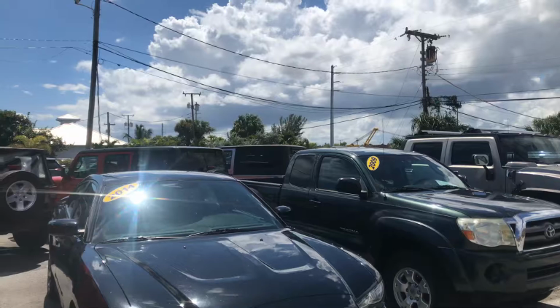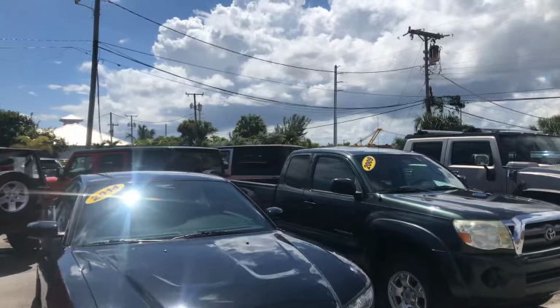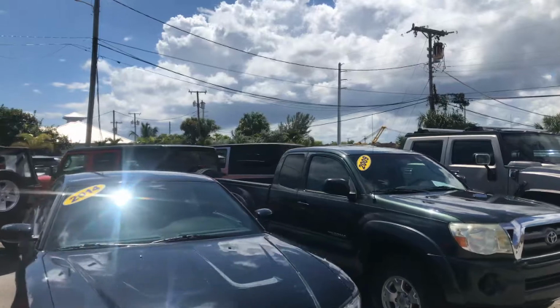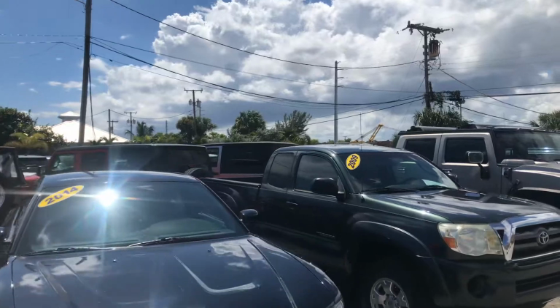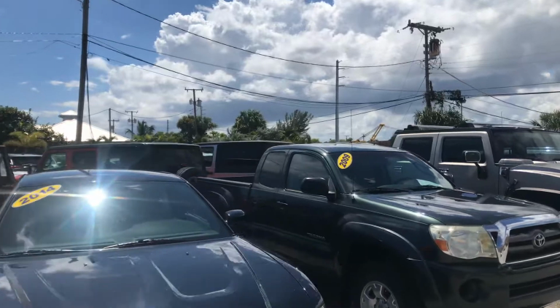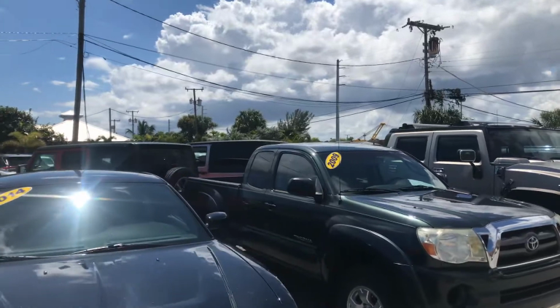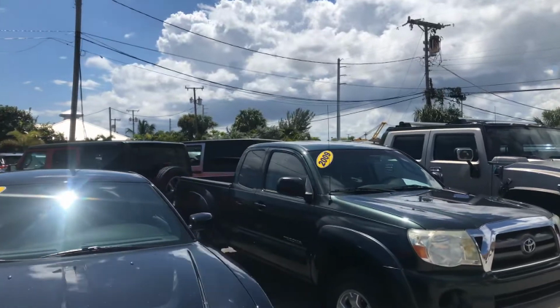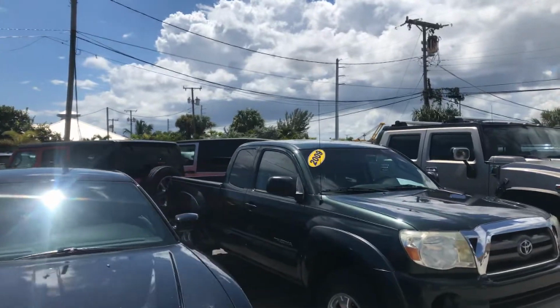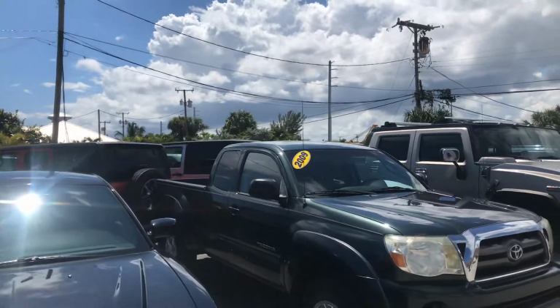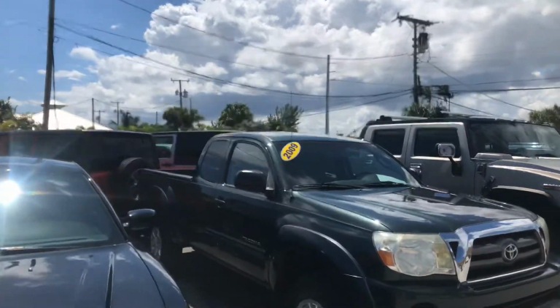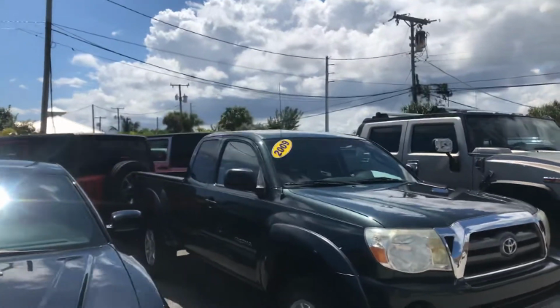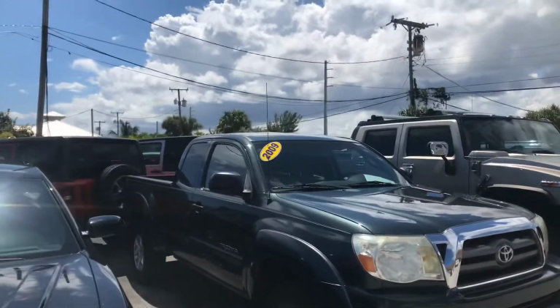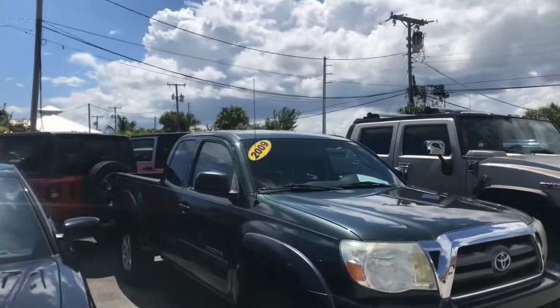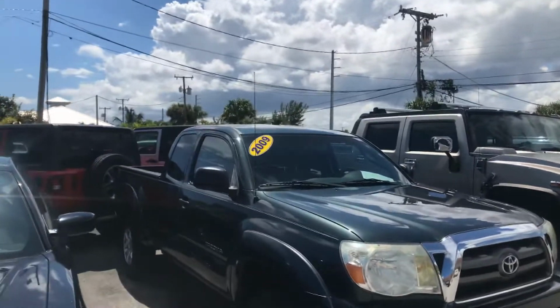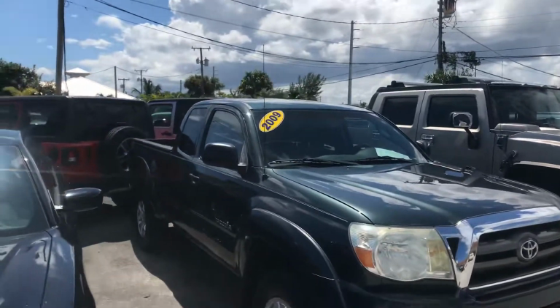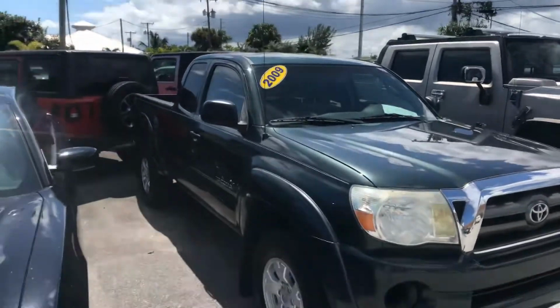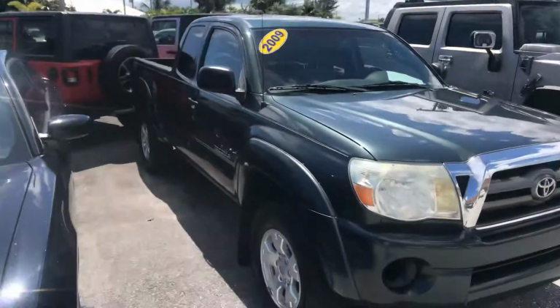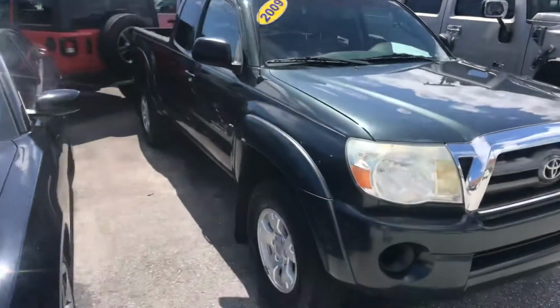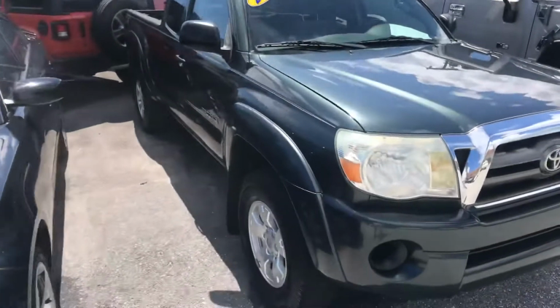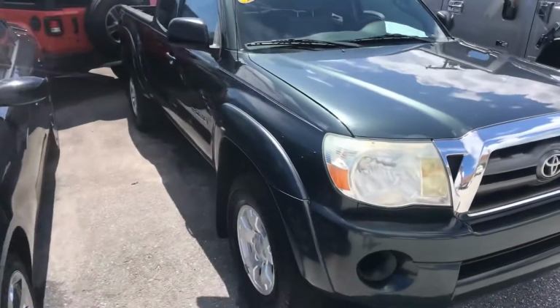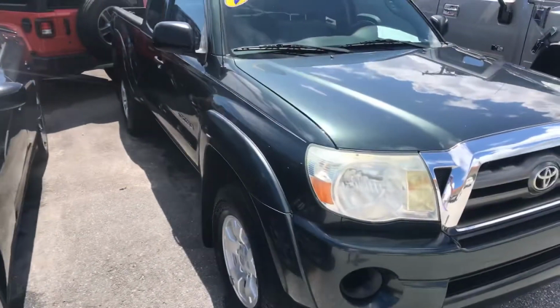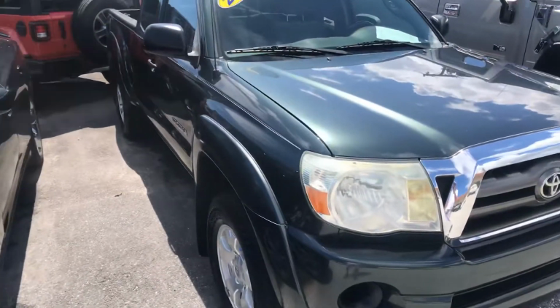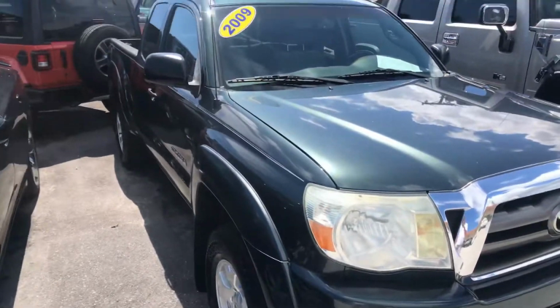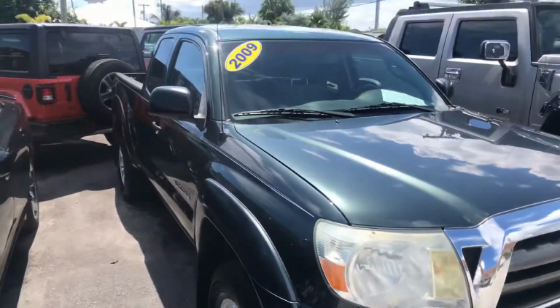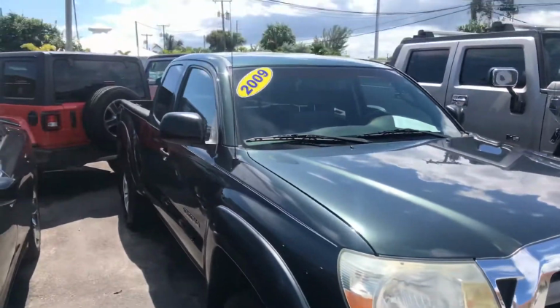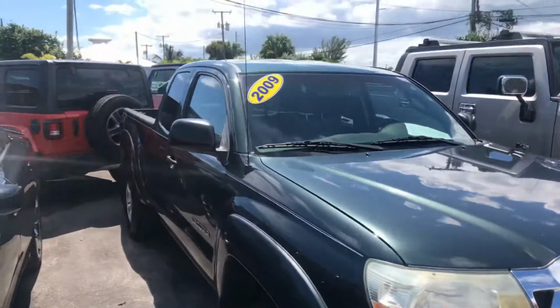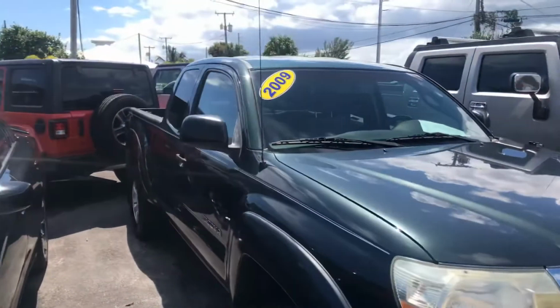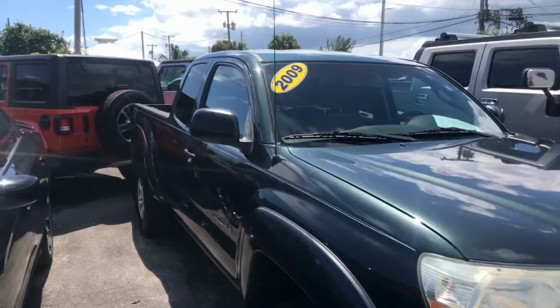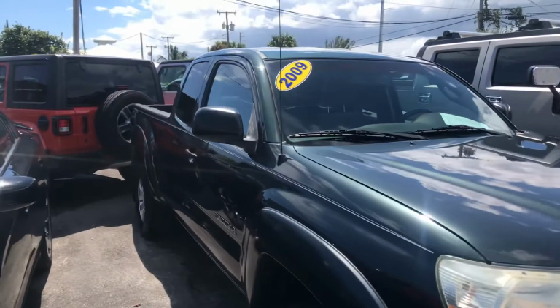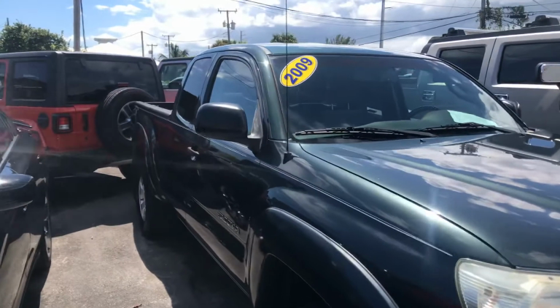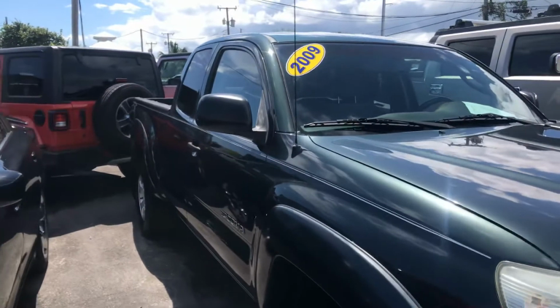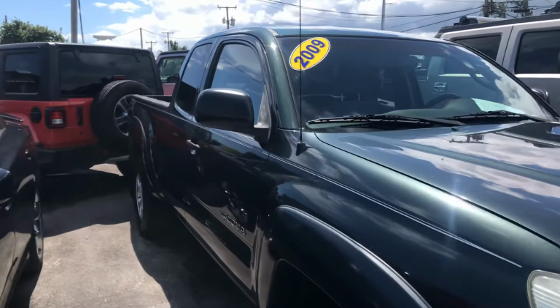All right, it's Classic Cars at Palm Beach. We're doing a walk-around video on the 2009 Toyota Tacoma.